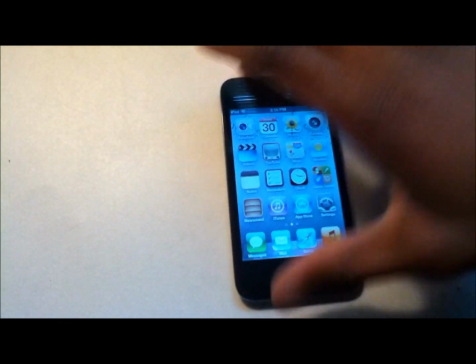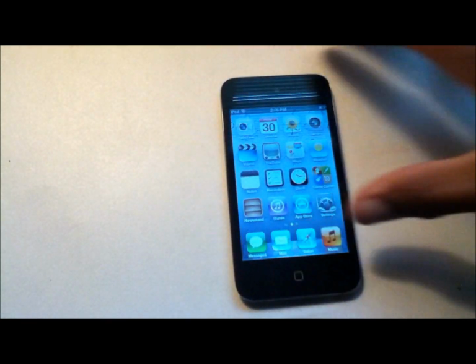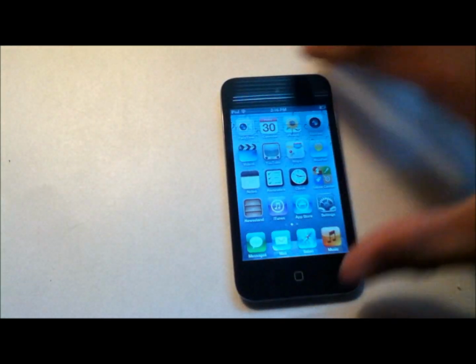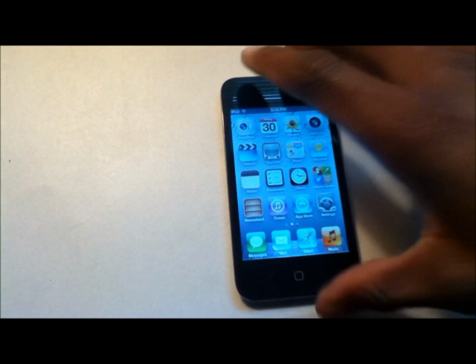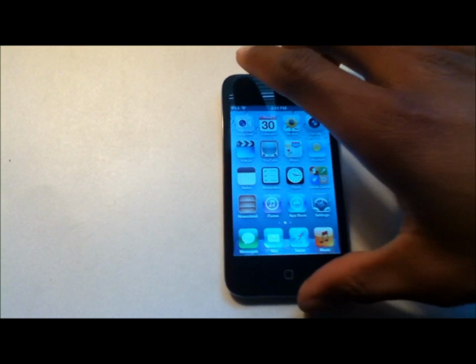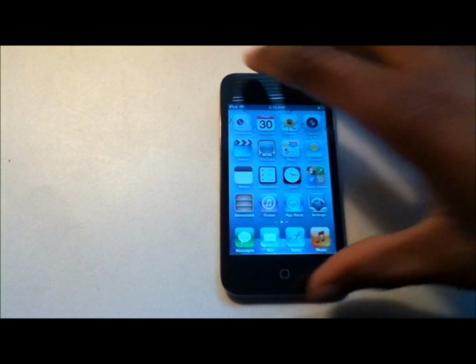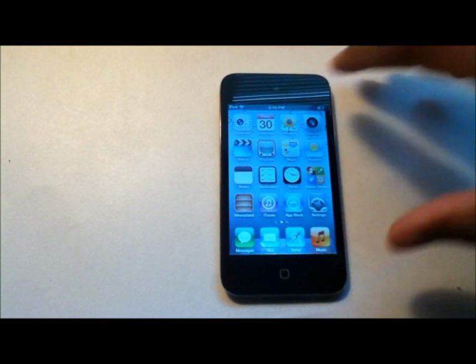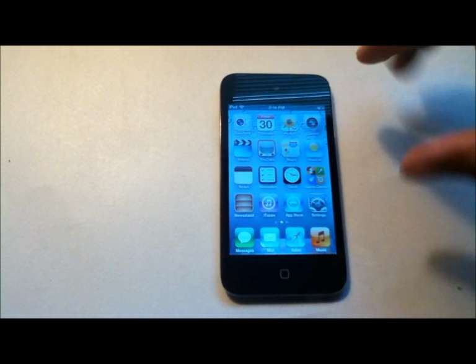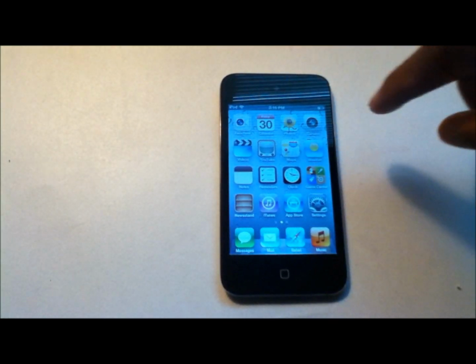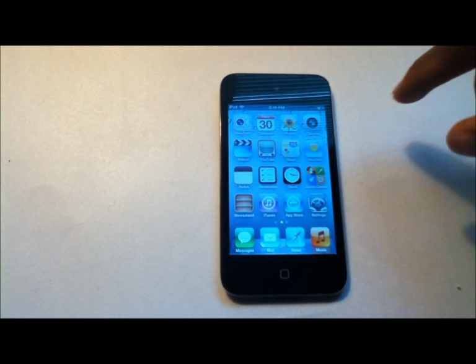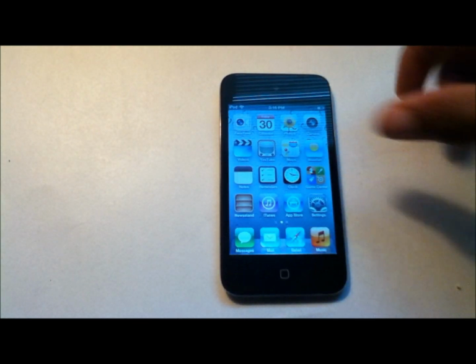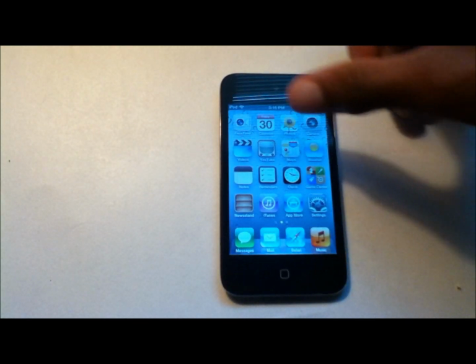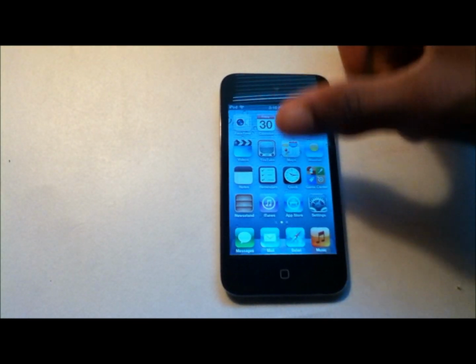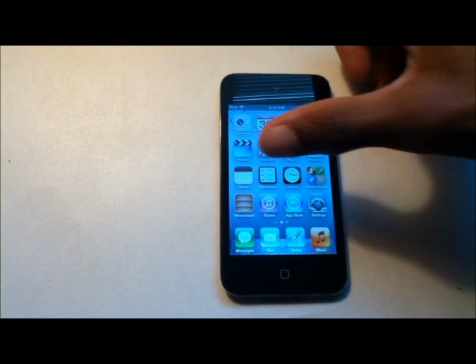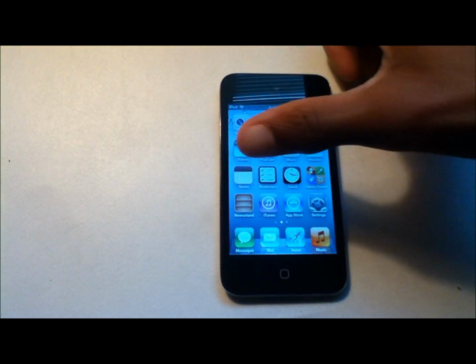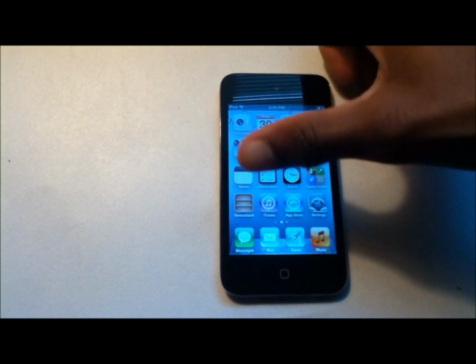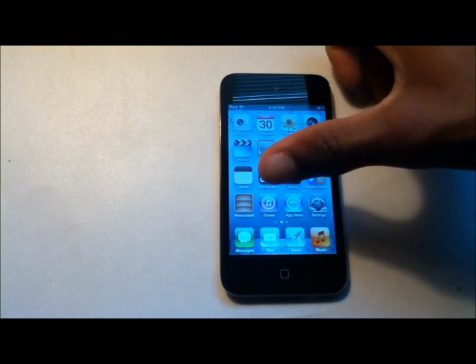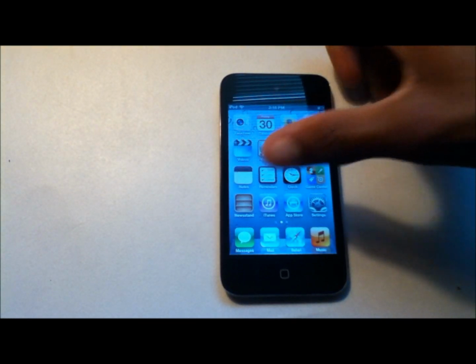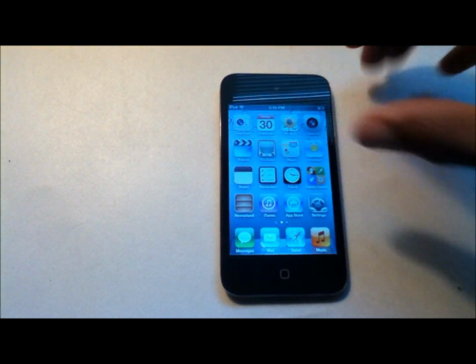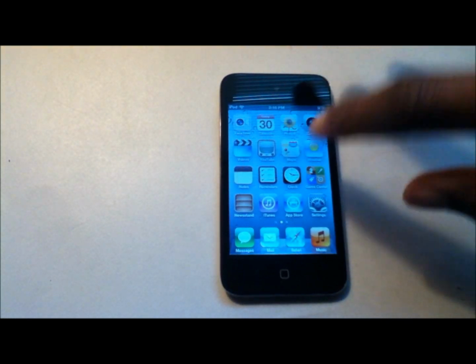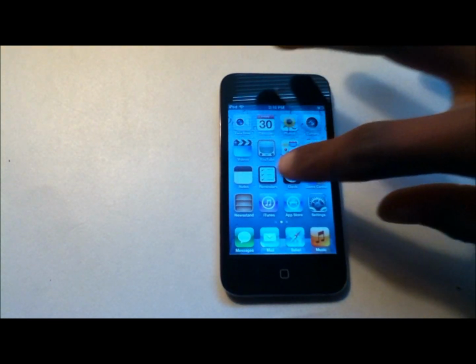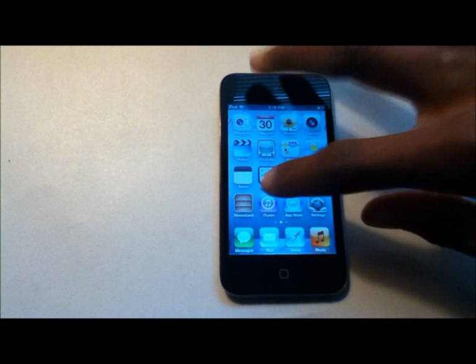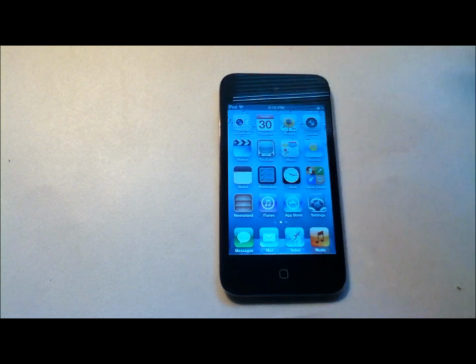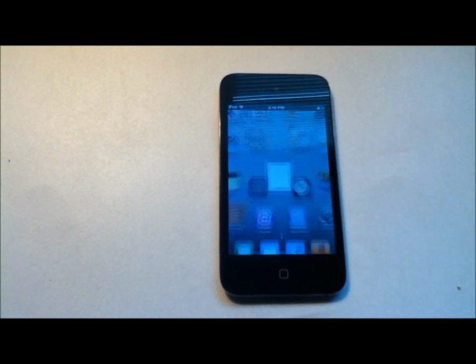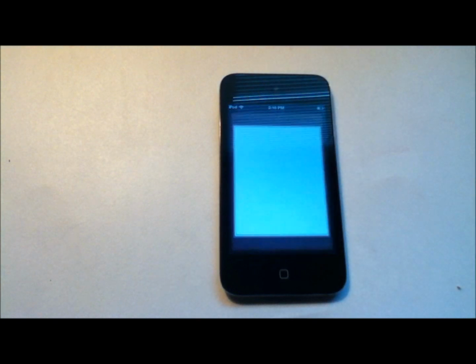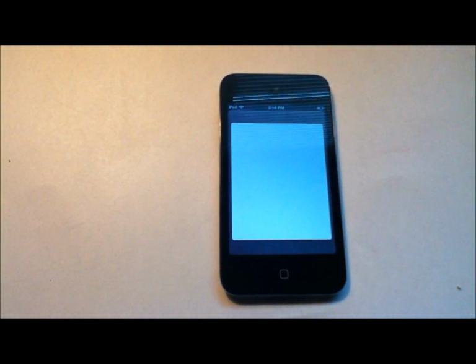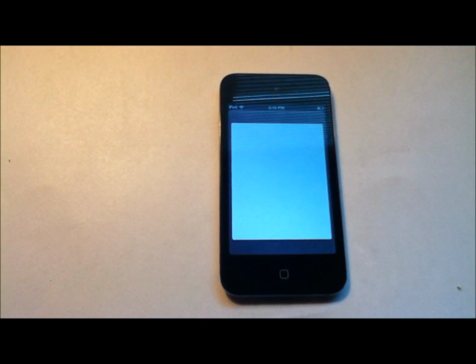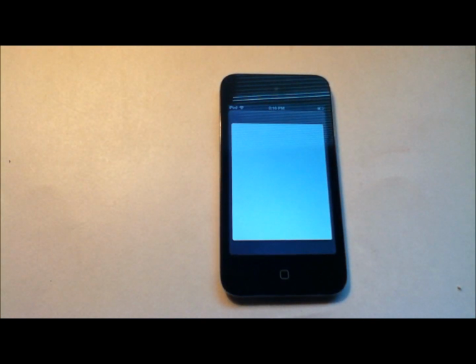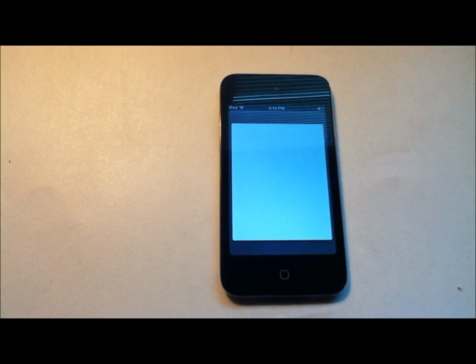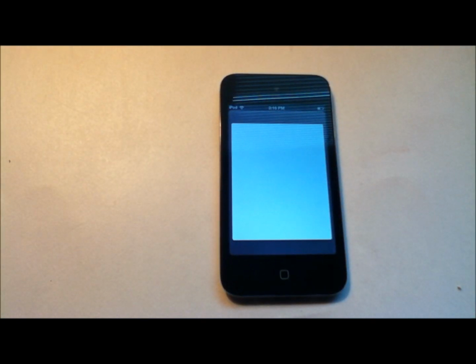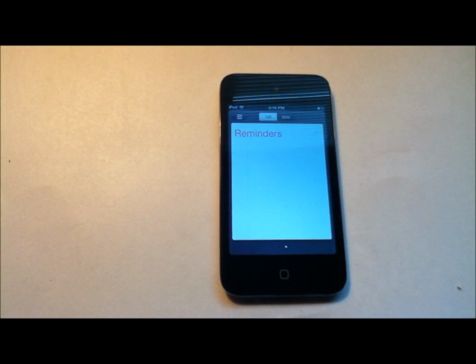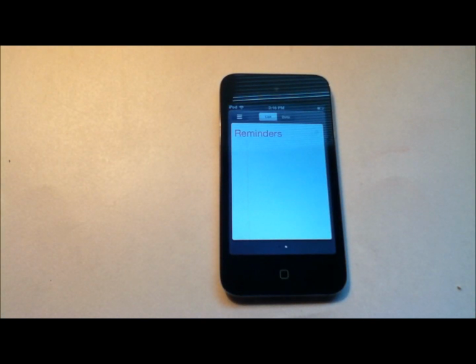The device comes with Videos, YouTube, Maps, Weather, Notes, and Reminders. Reminders allow you to set up reminders so you can remember things for later — they show up as notifications.